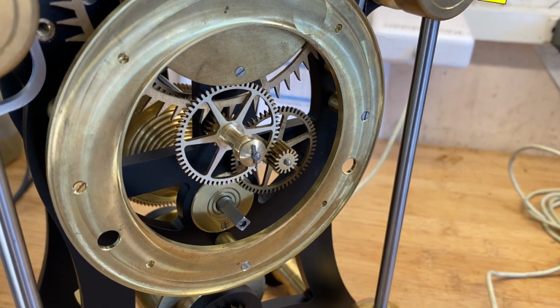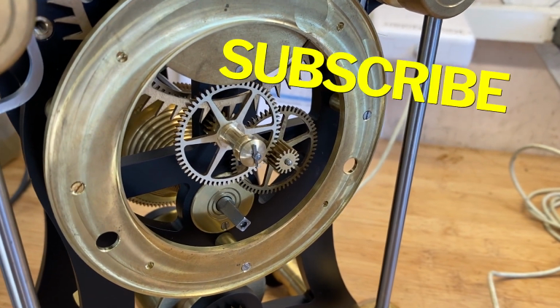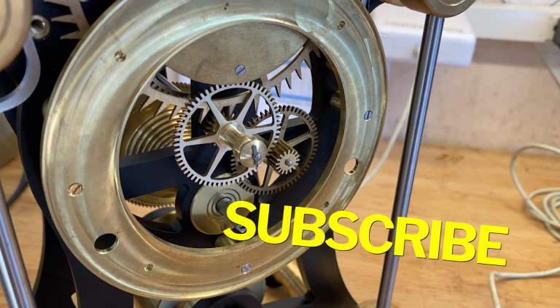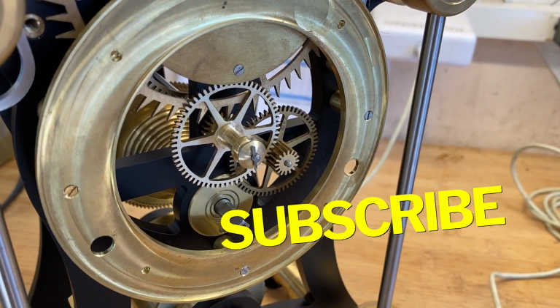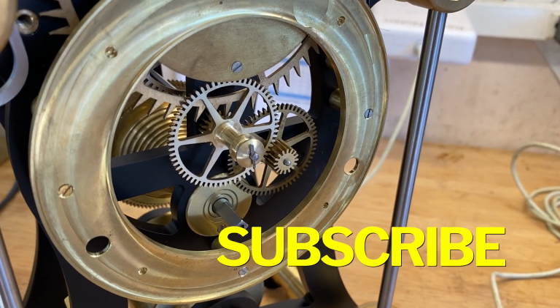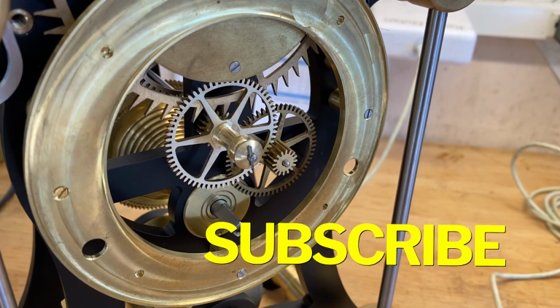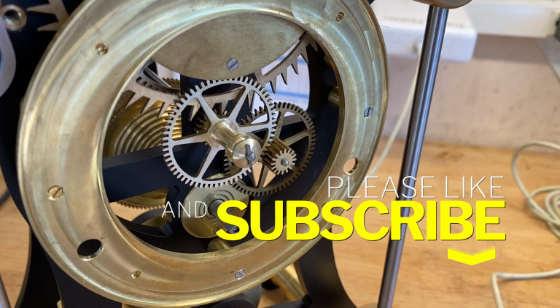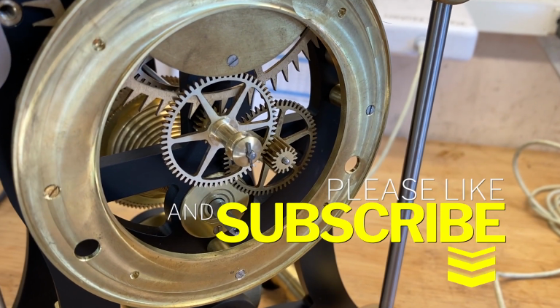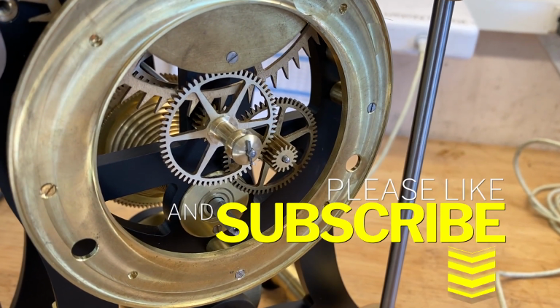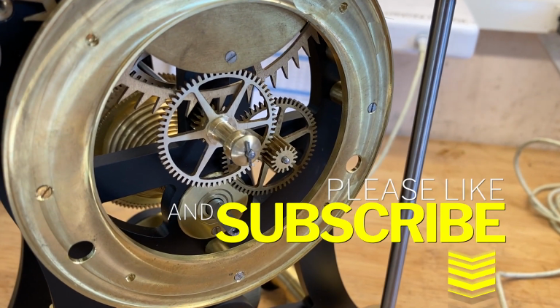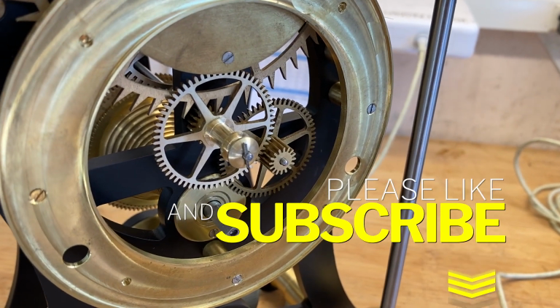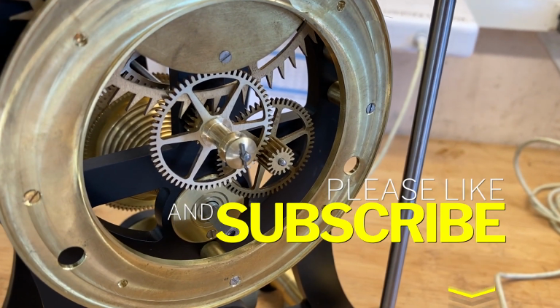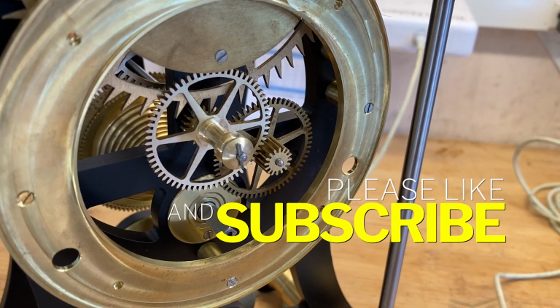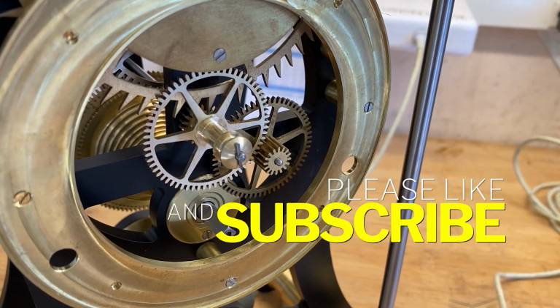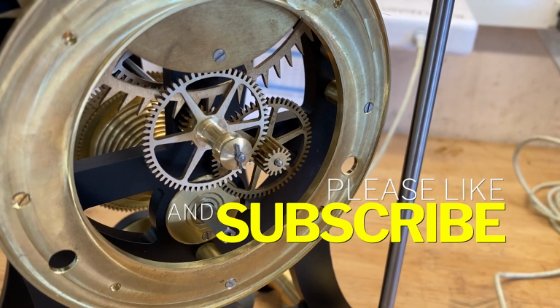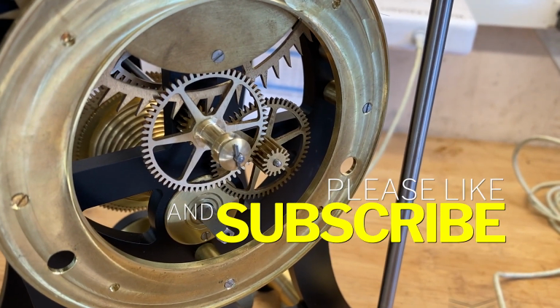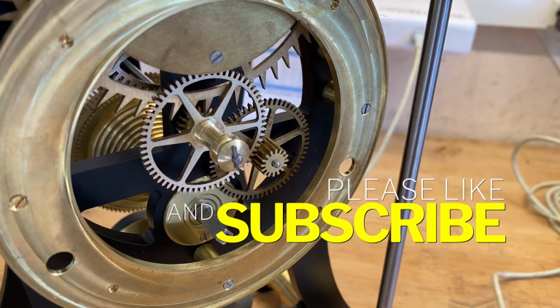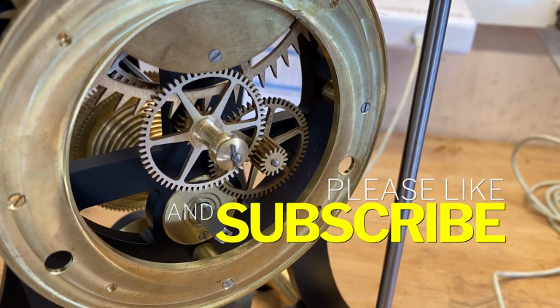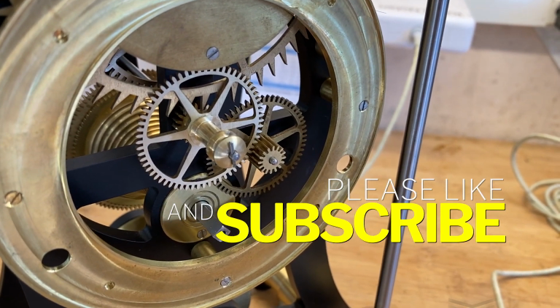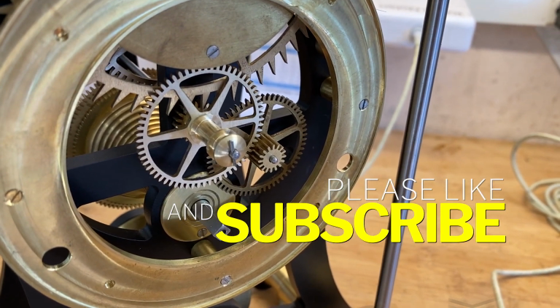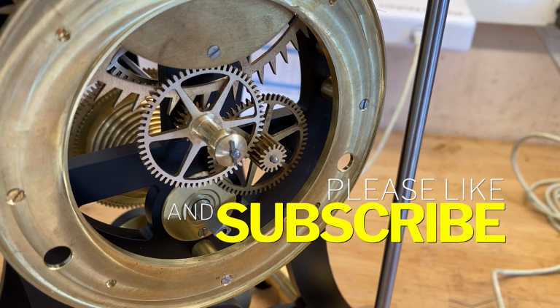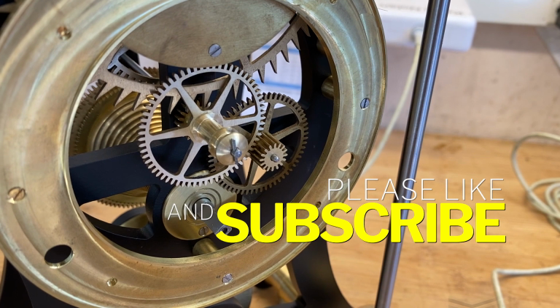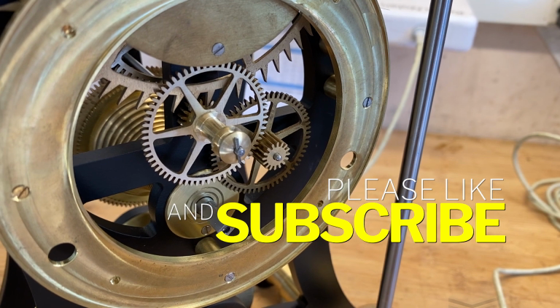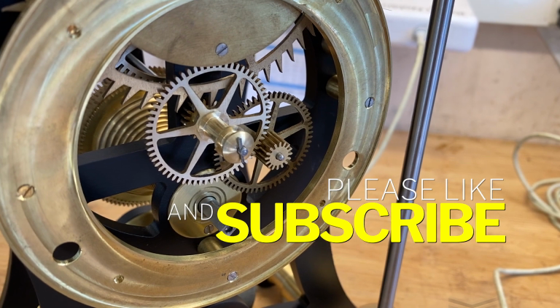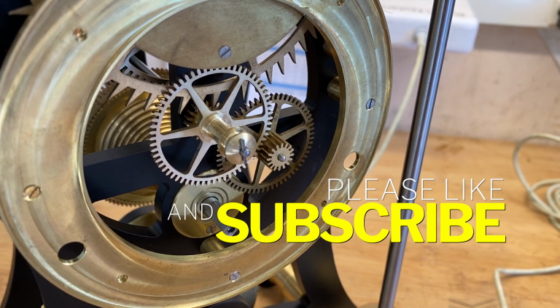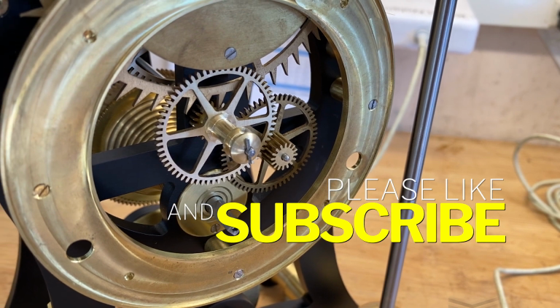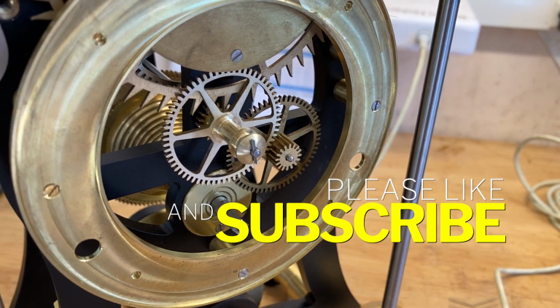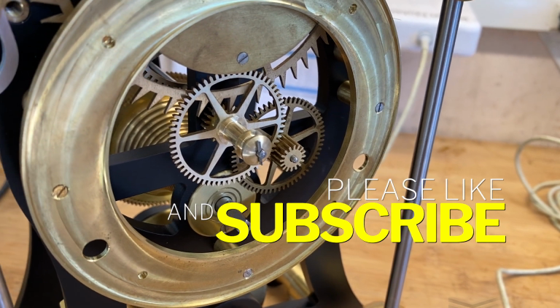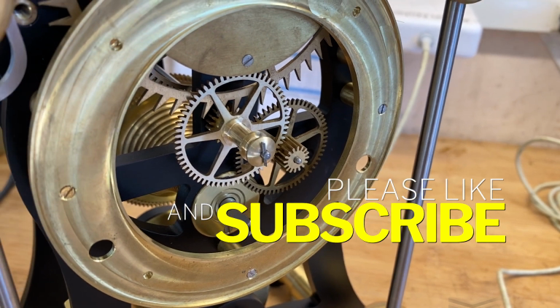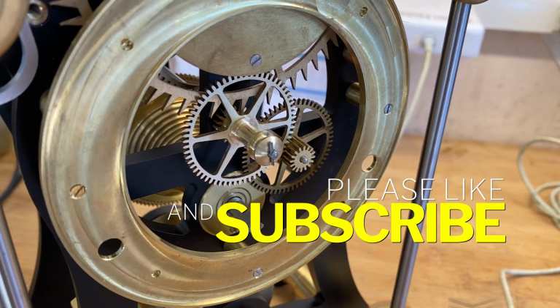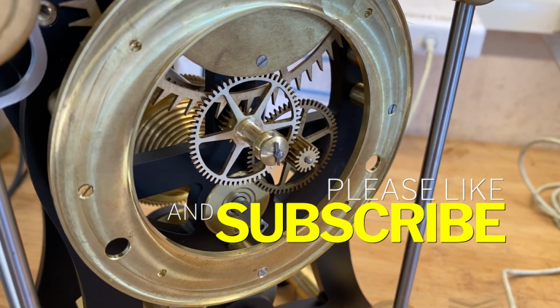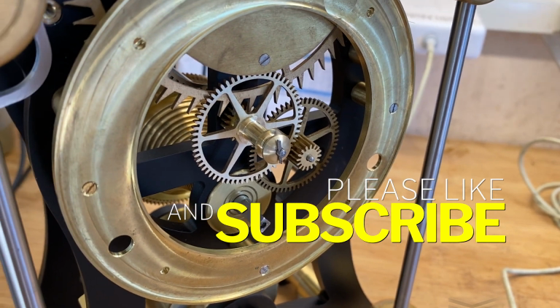If you're enjoying this, please subscribe and leave a like. We'll be back soon. Thanks, everybody.